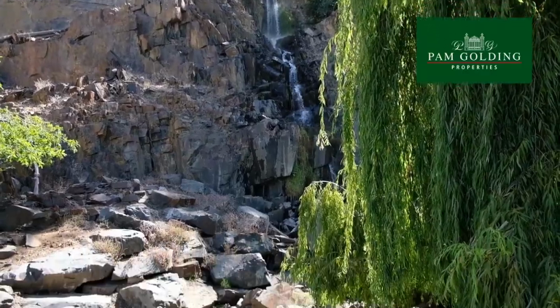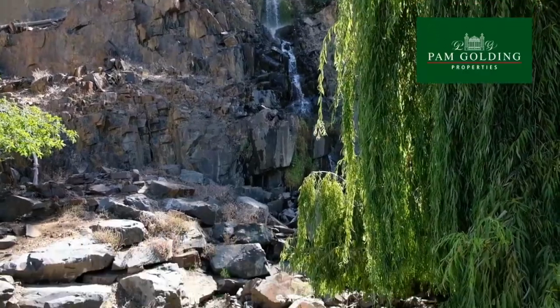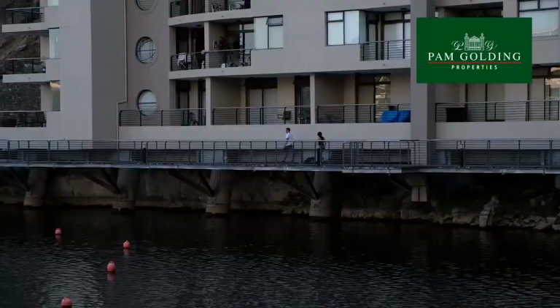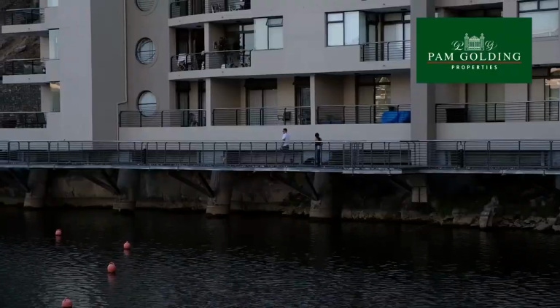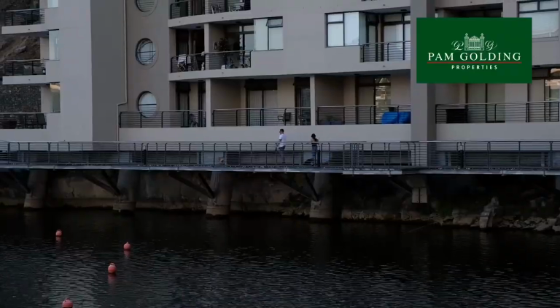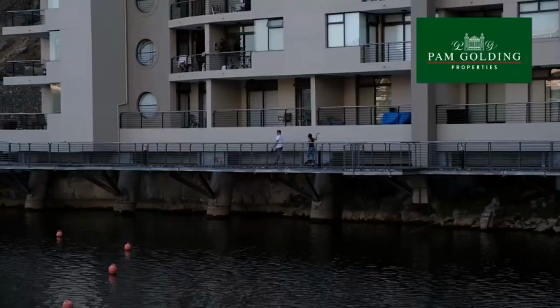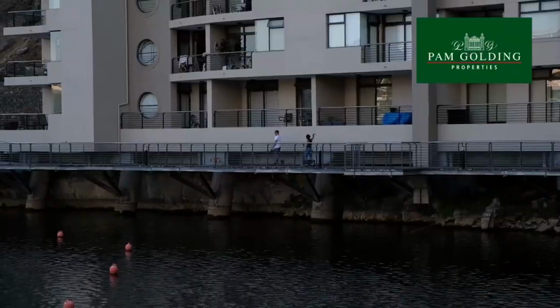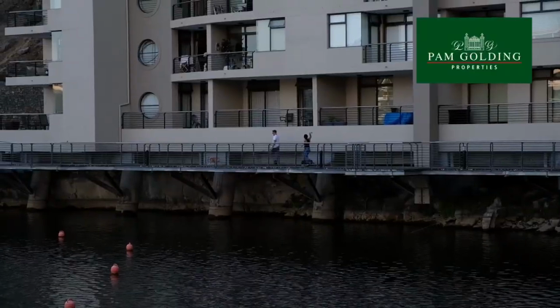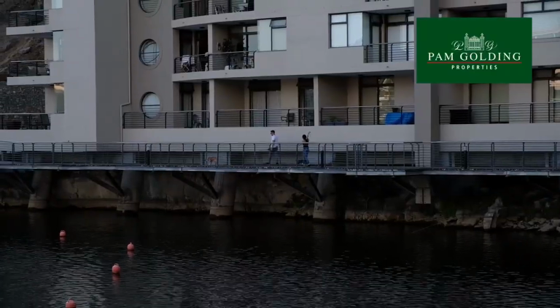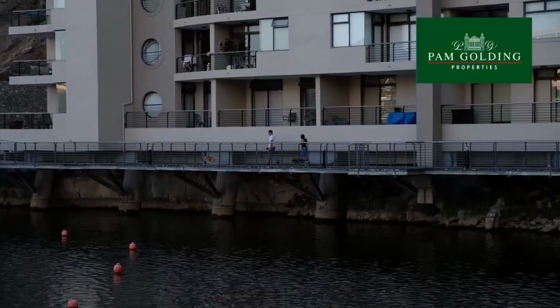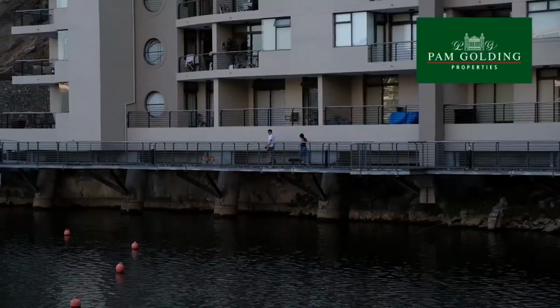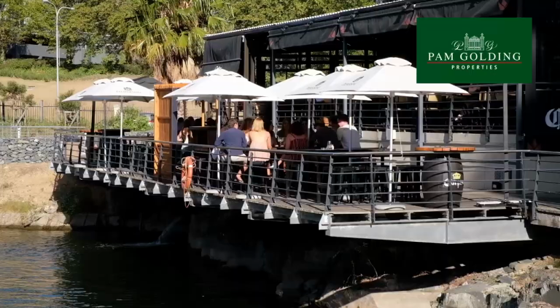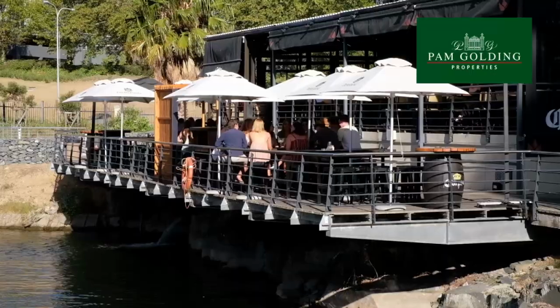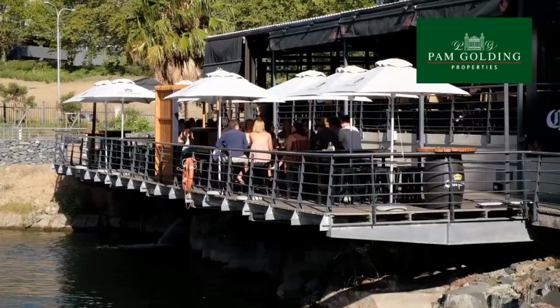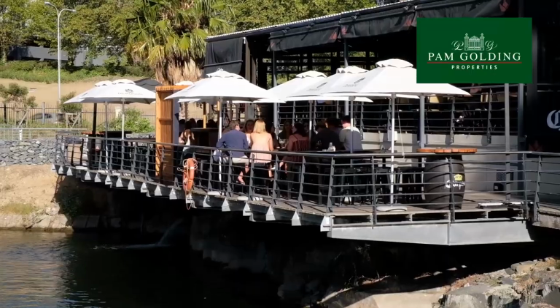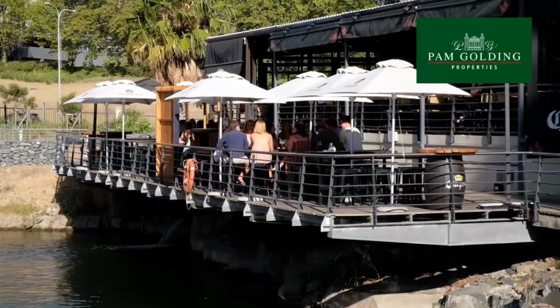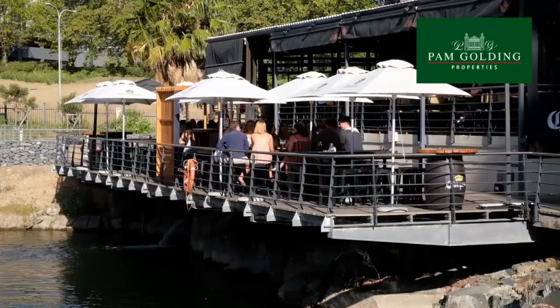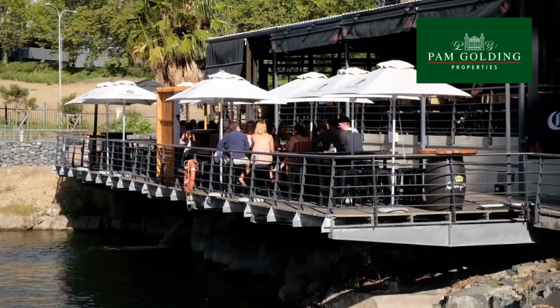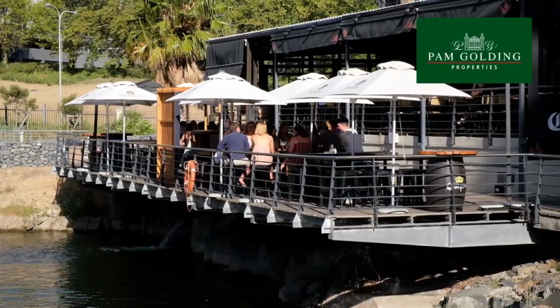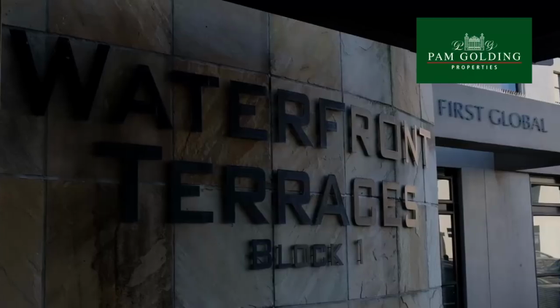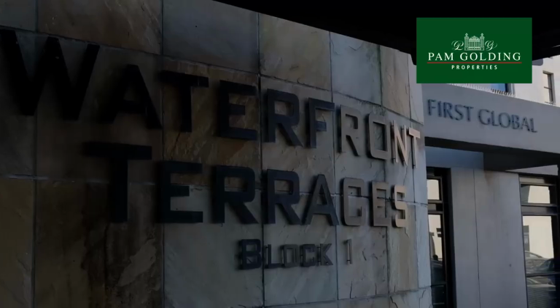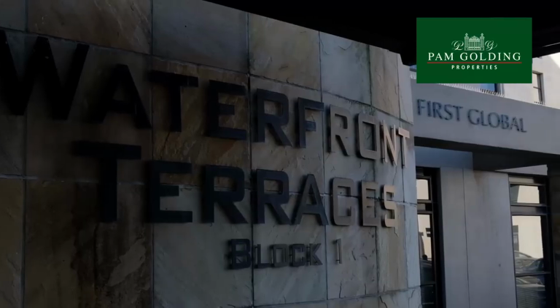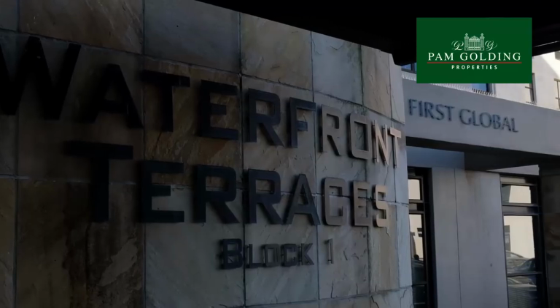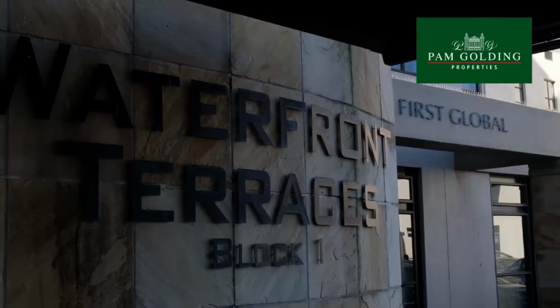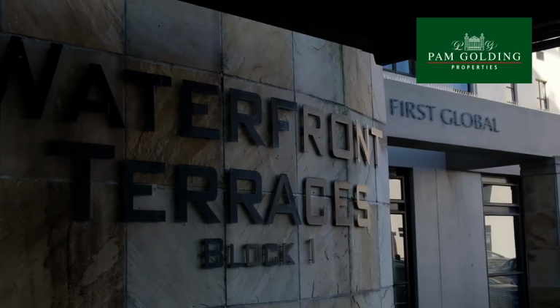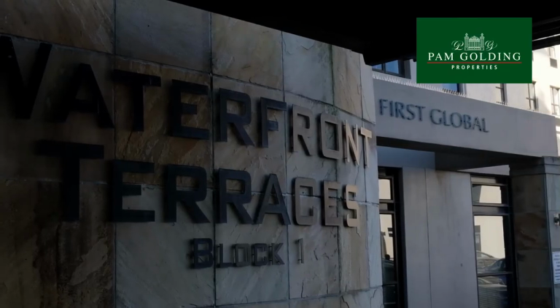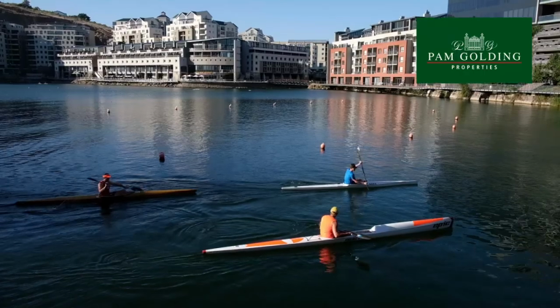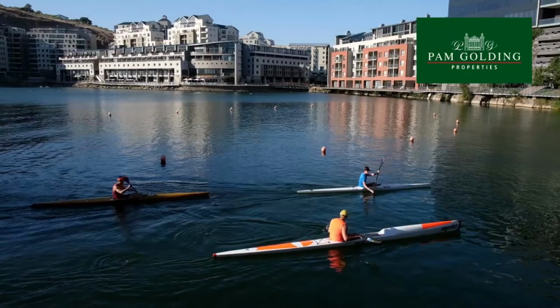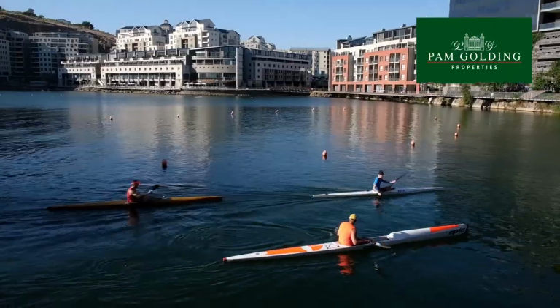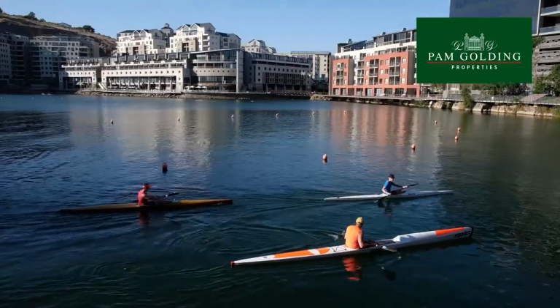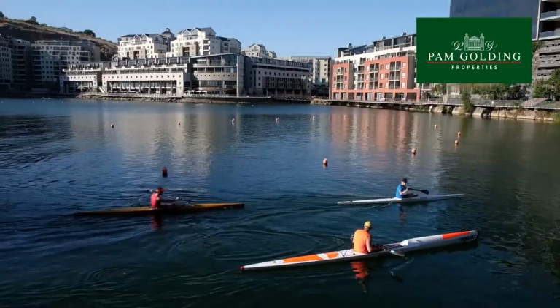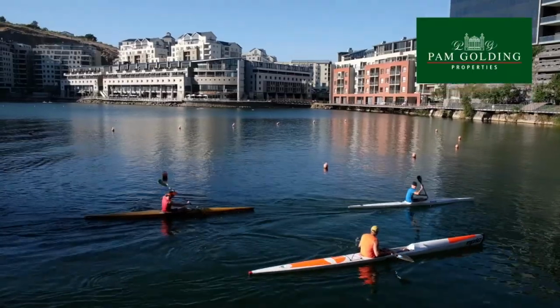The Tiger Waterfront is a world in one where you can live, work and play in one place.